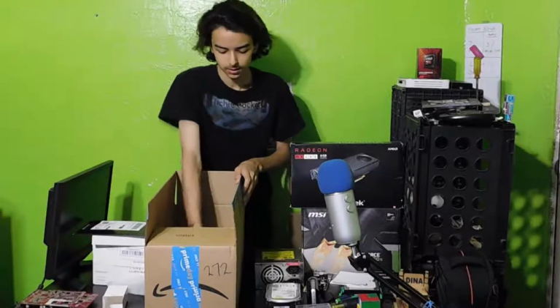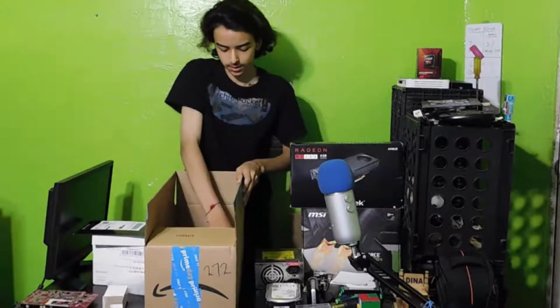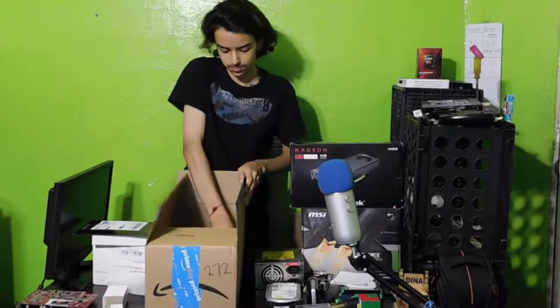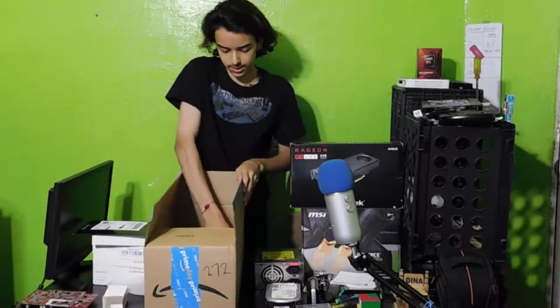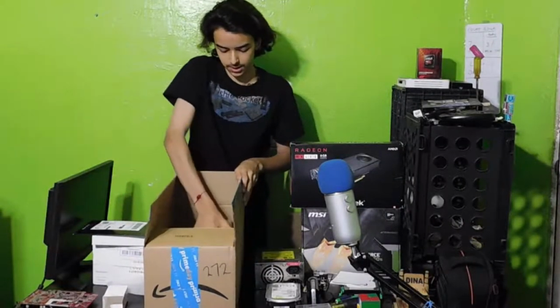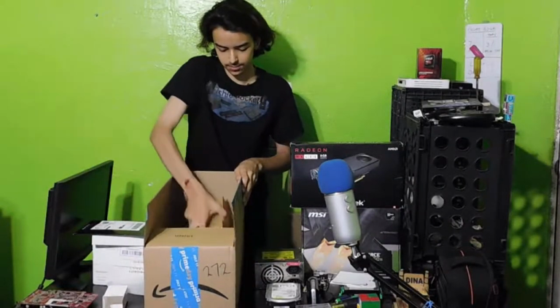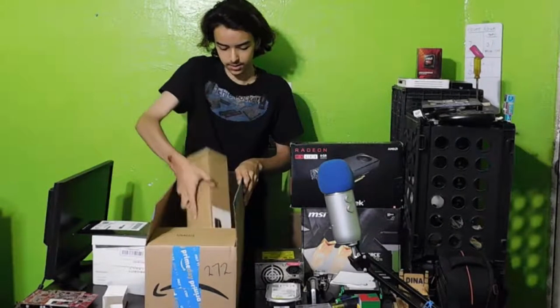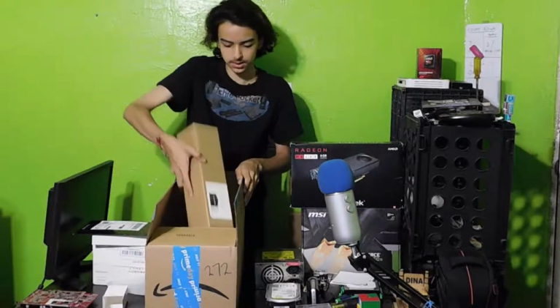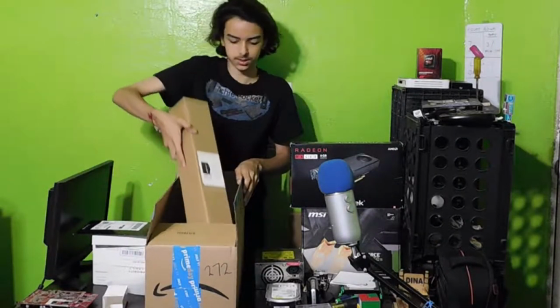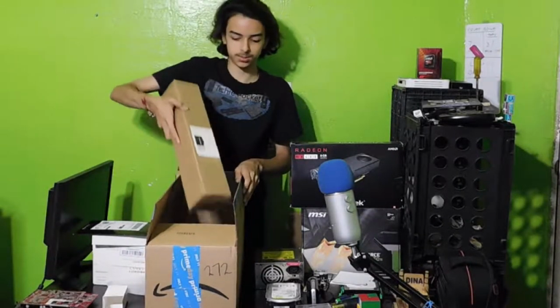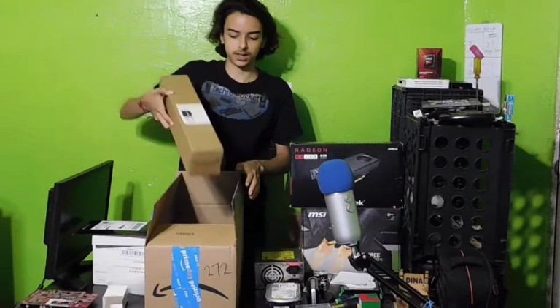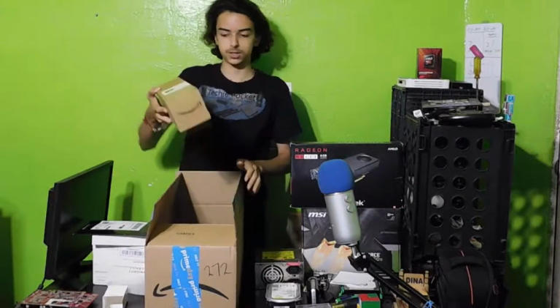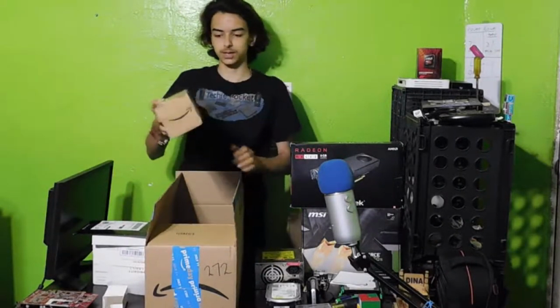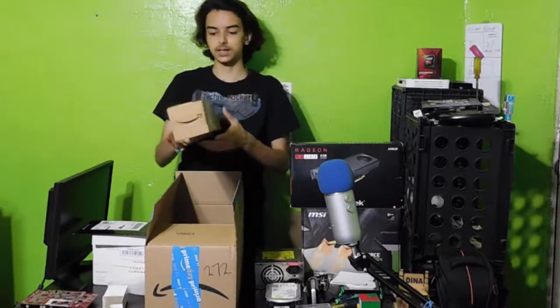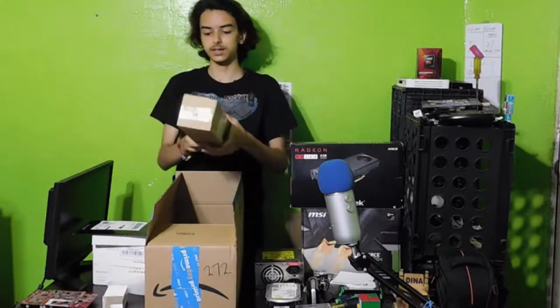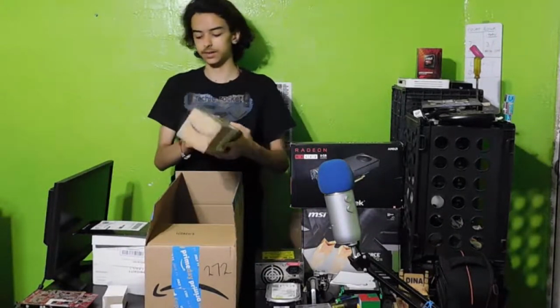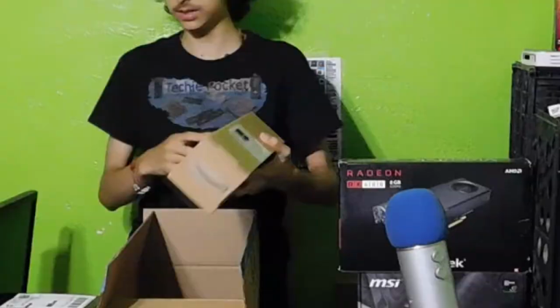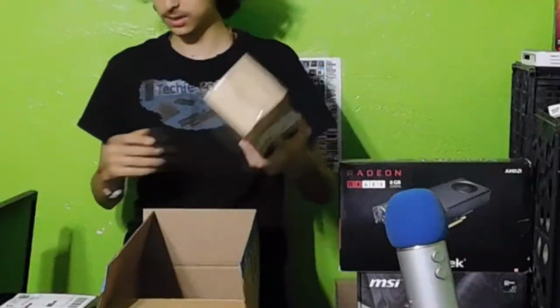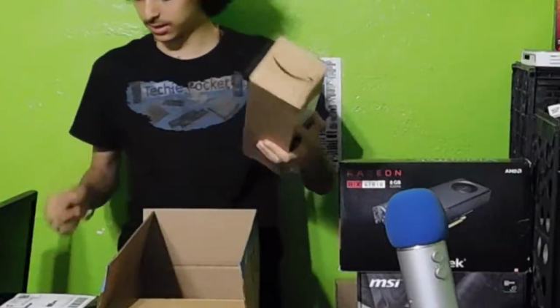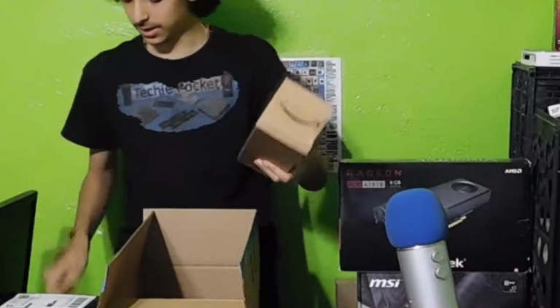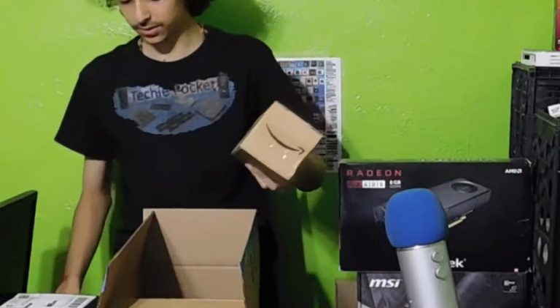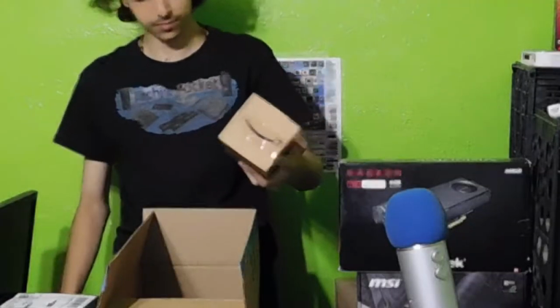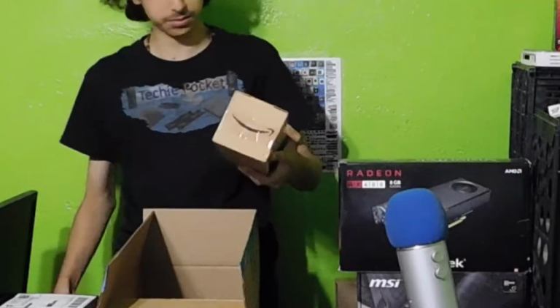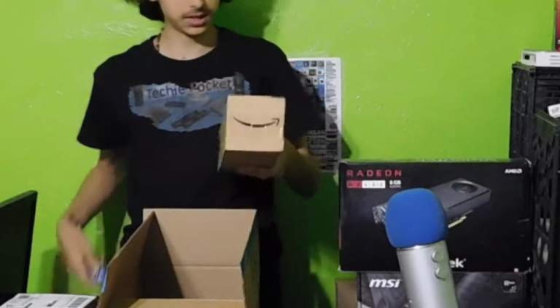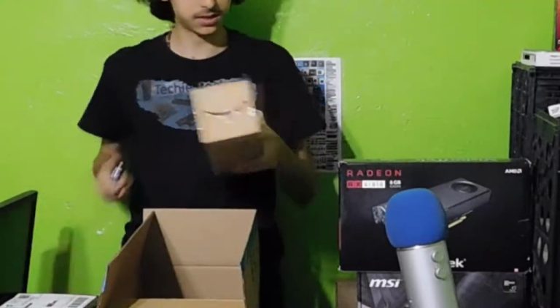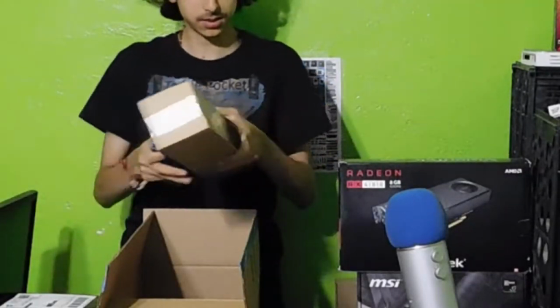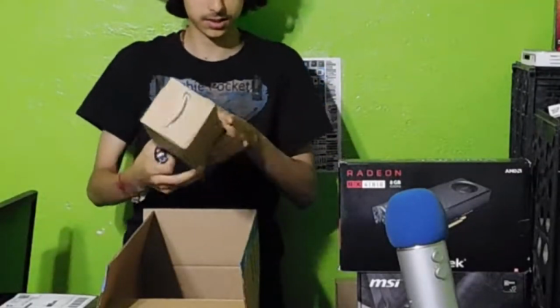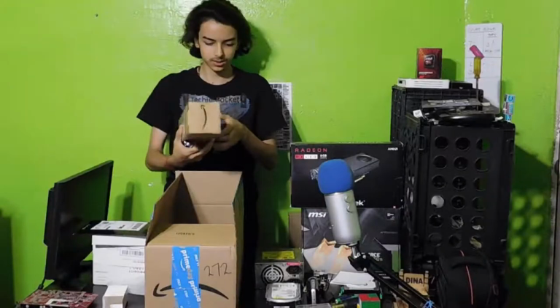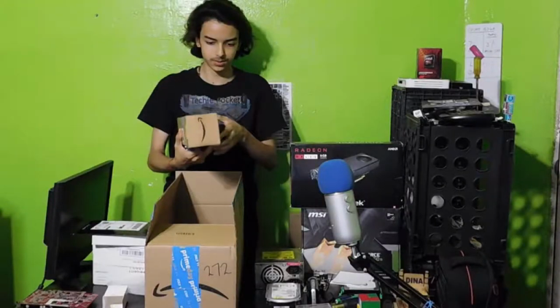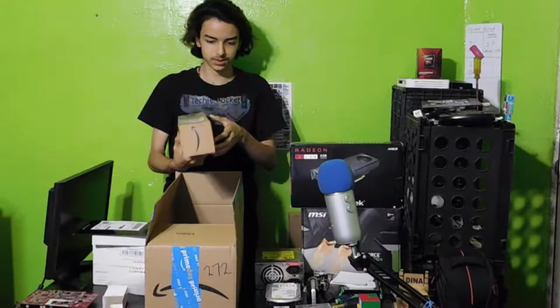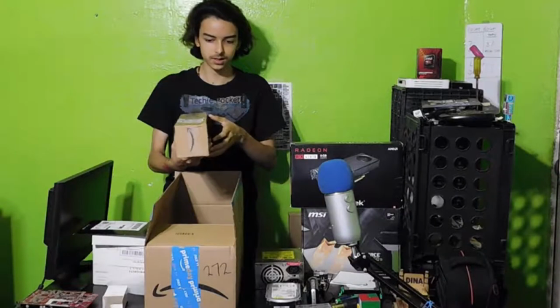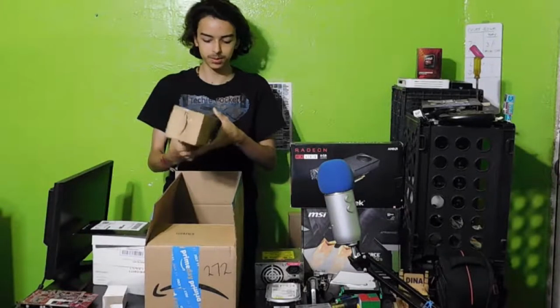Then we have this box right here — this is definitely for me, so let's open this up.